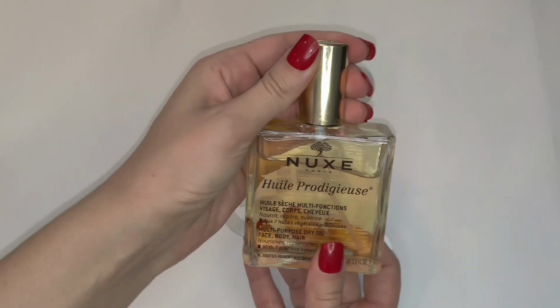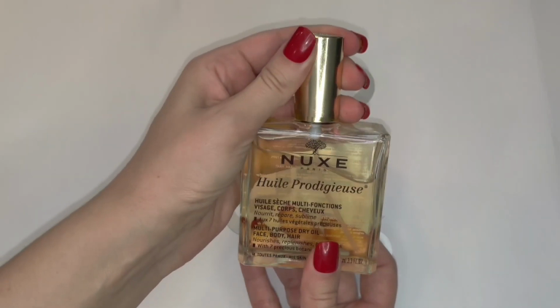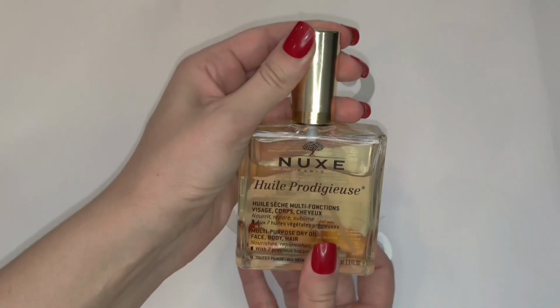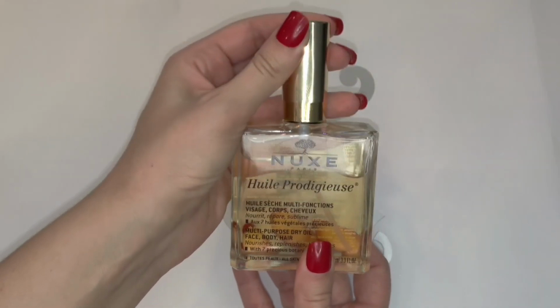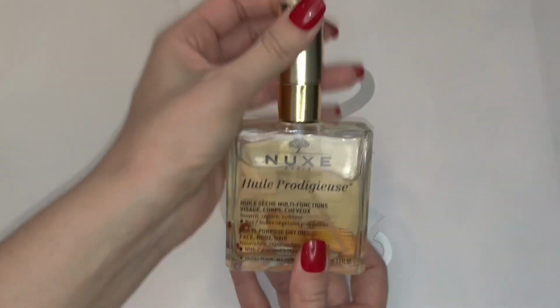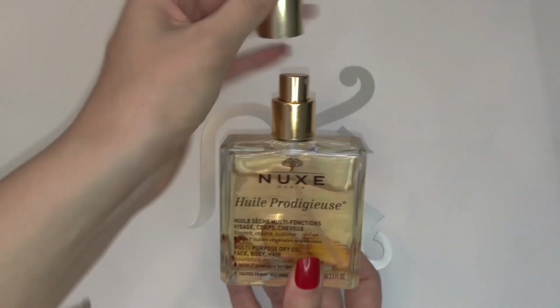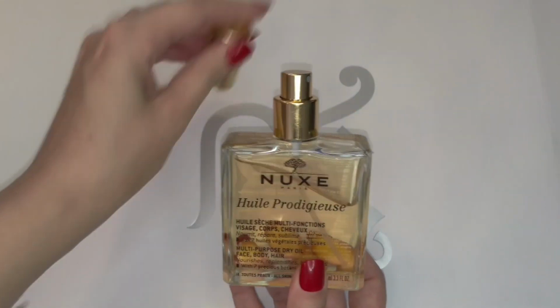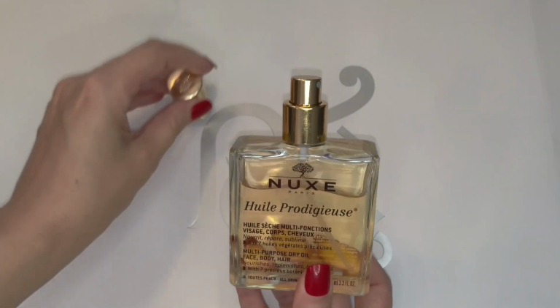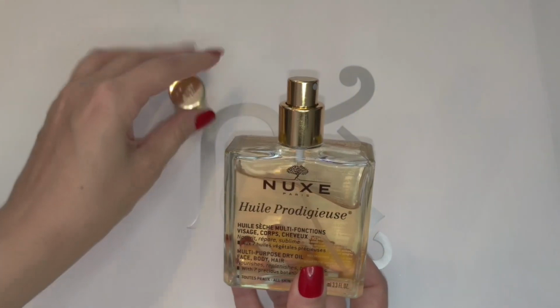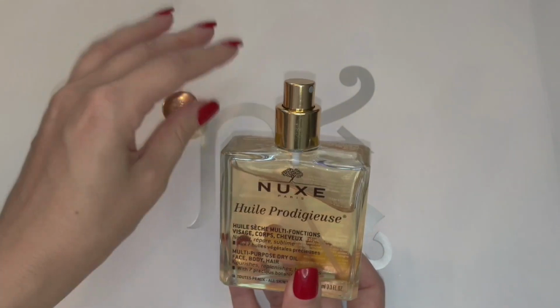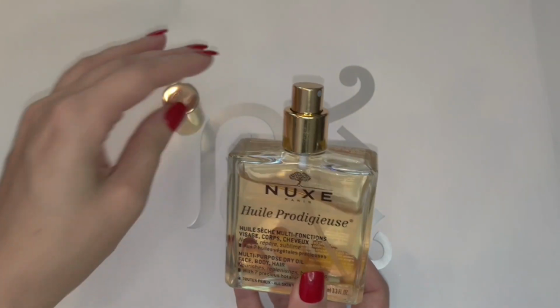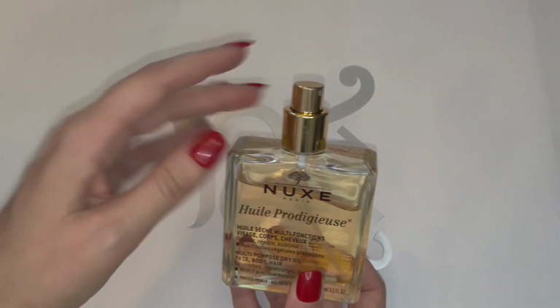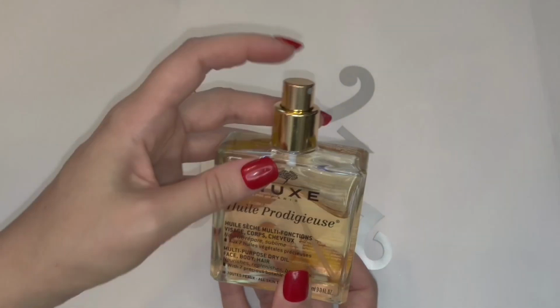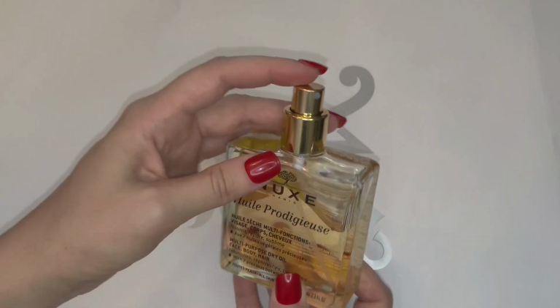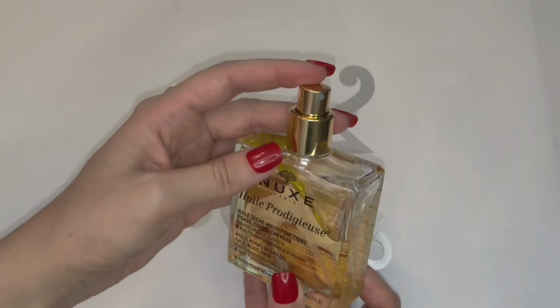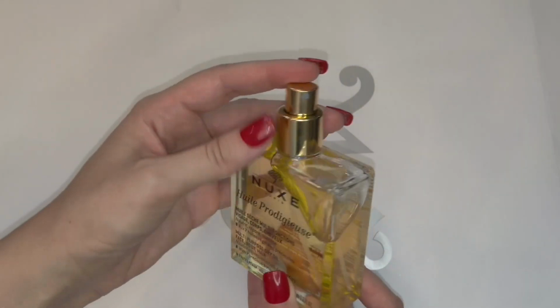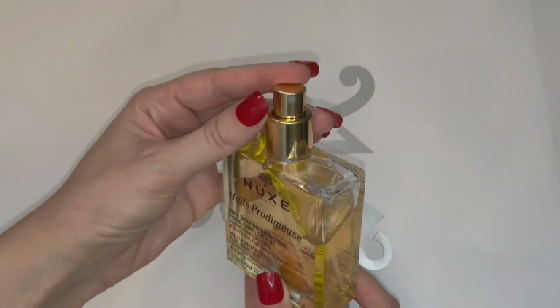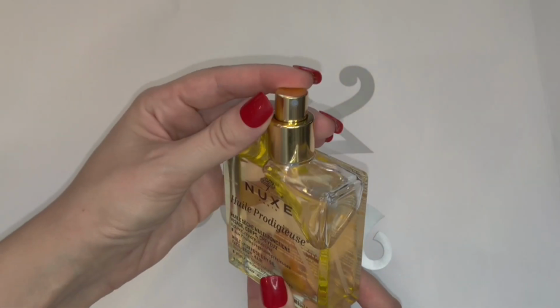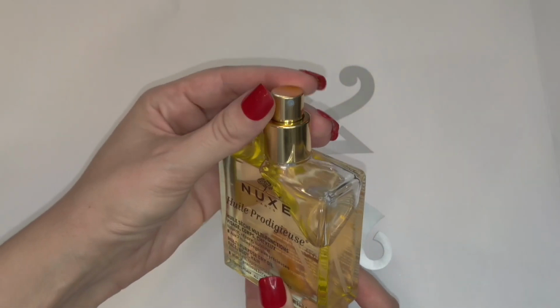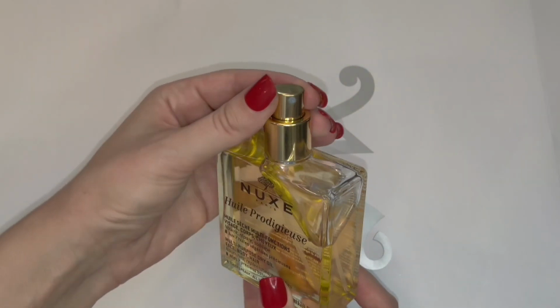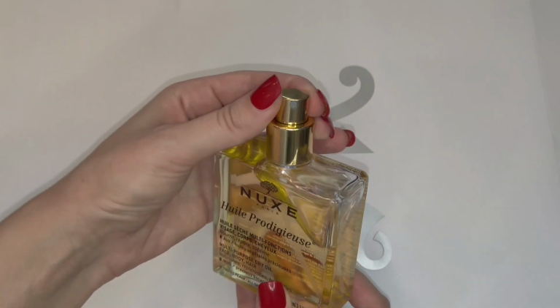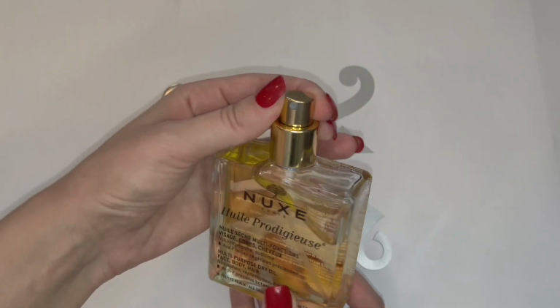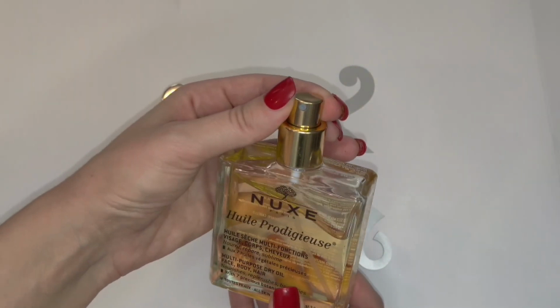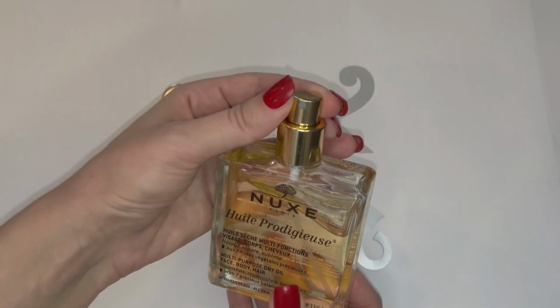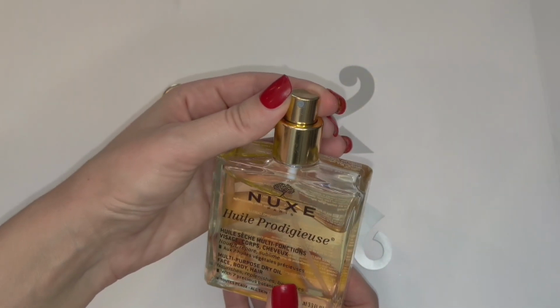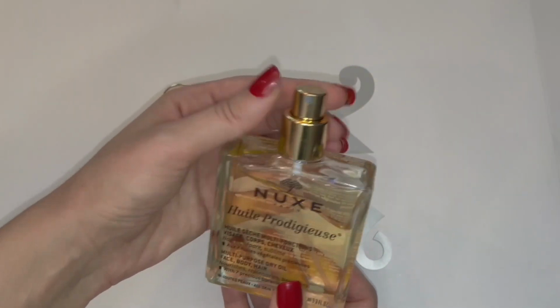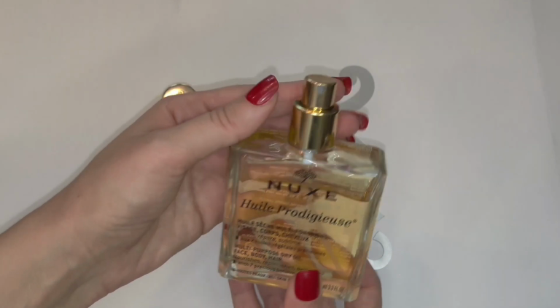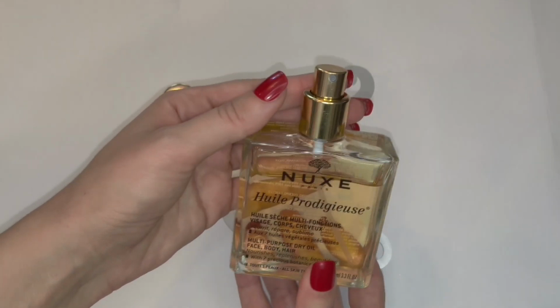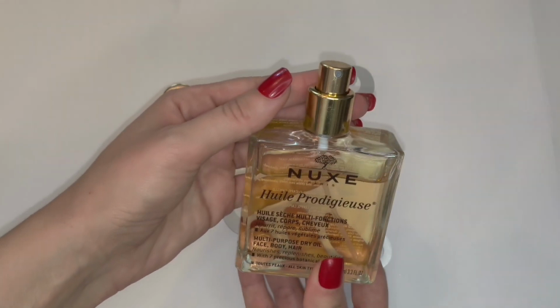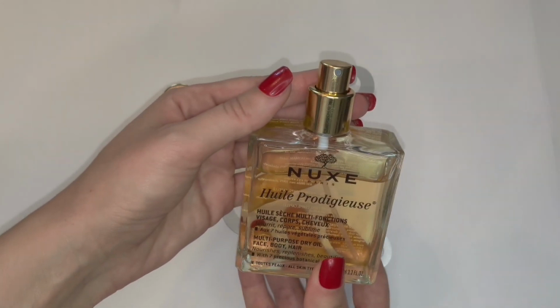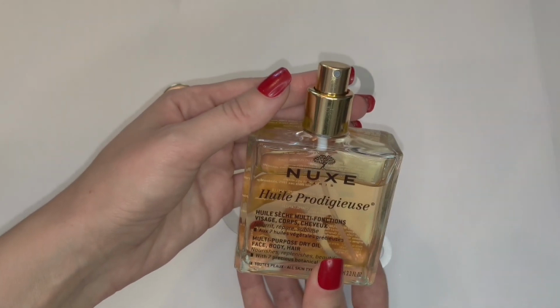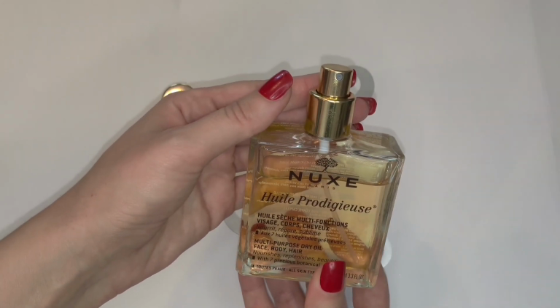The Nuxe Huile Prodigieuse — the packaging is just gorgeous. It reminds me of a perfume.